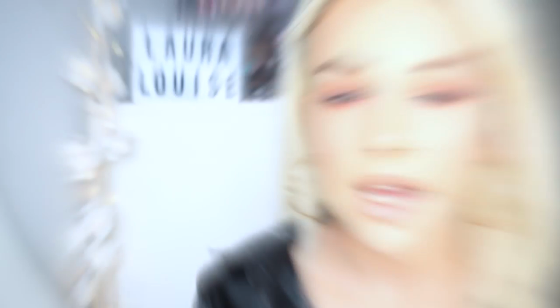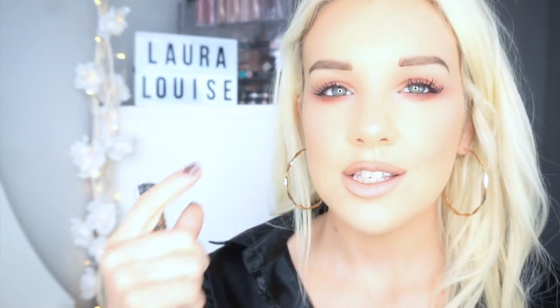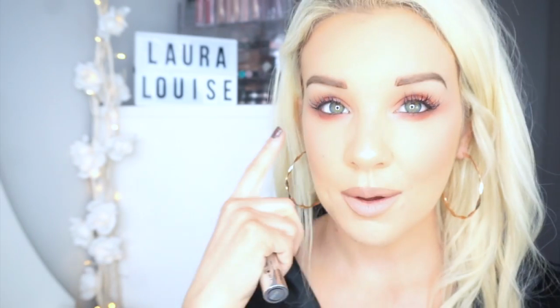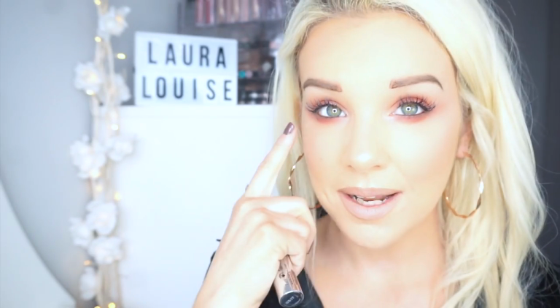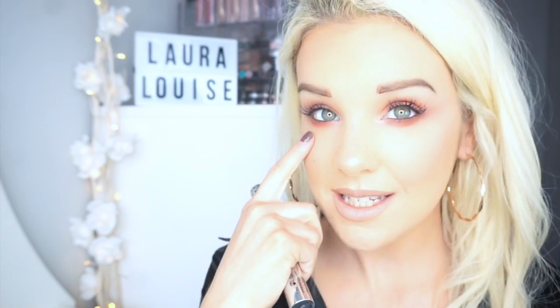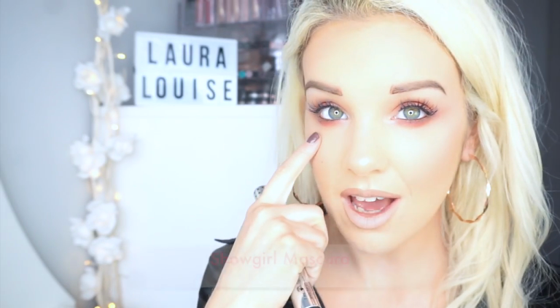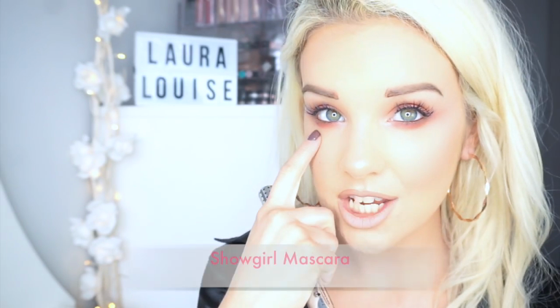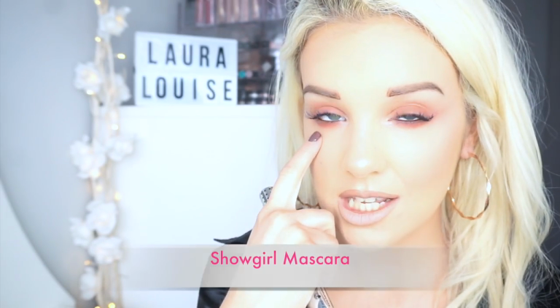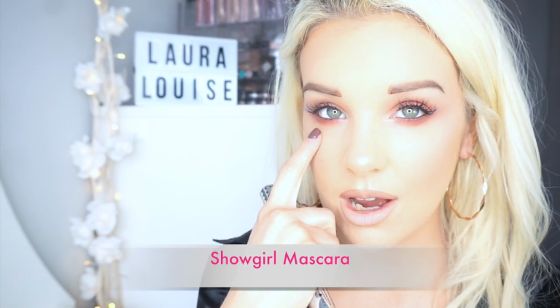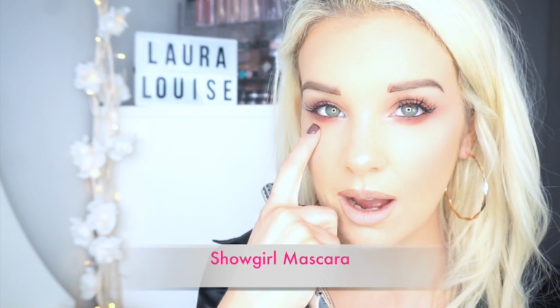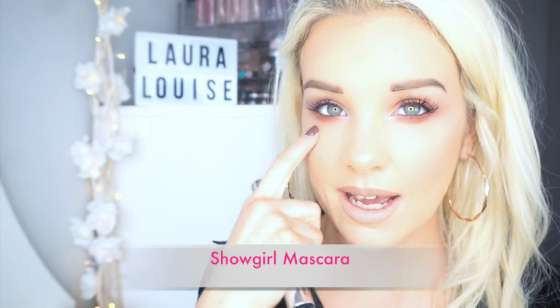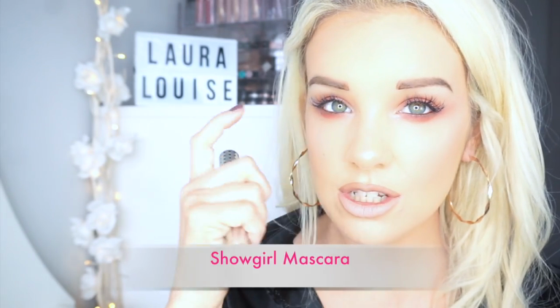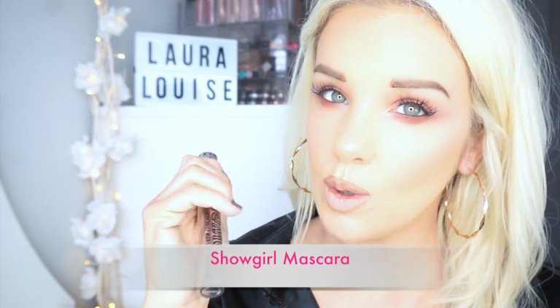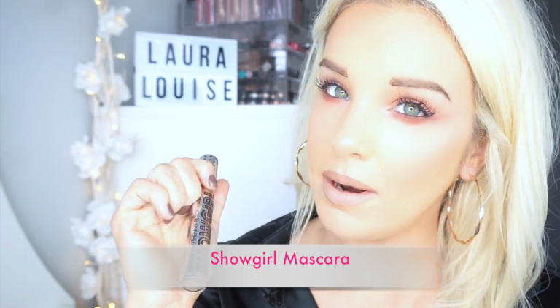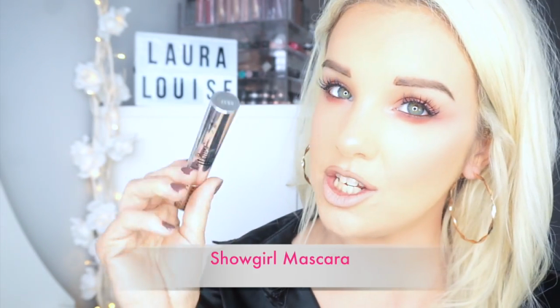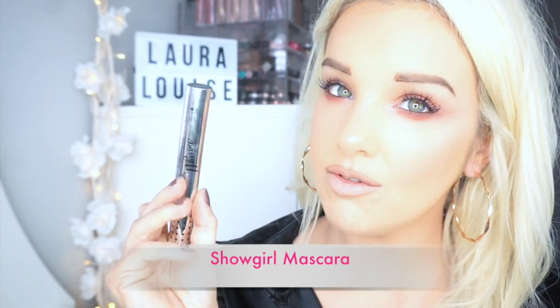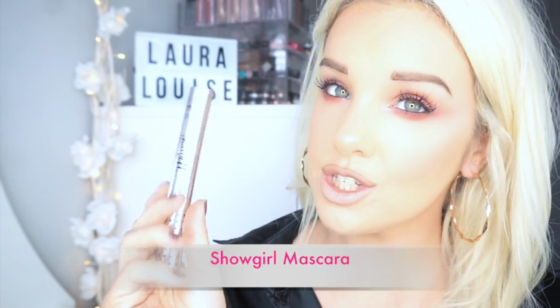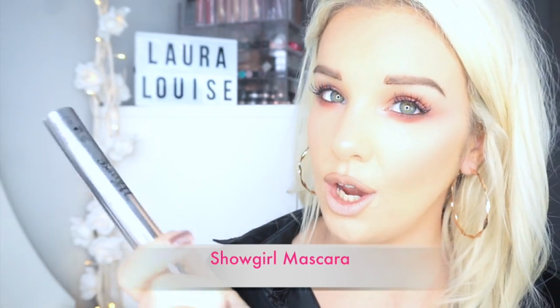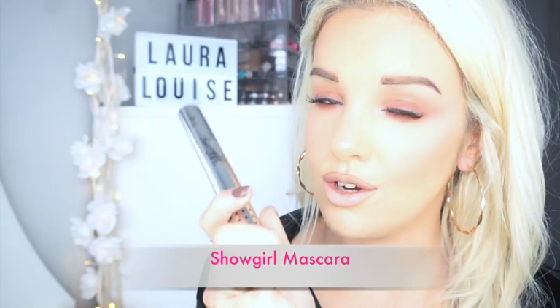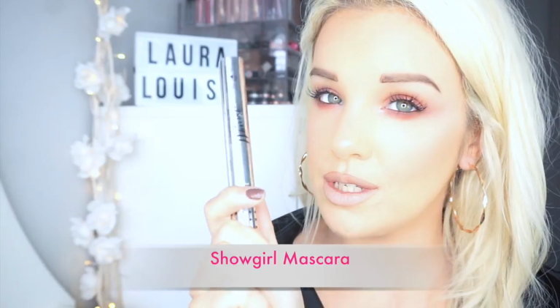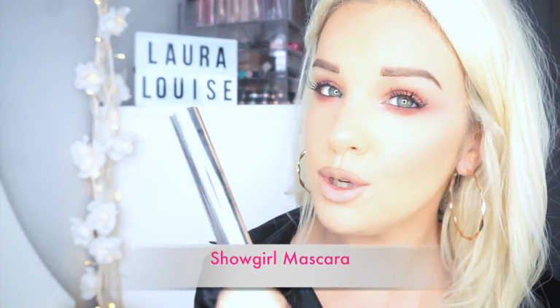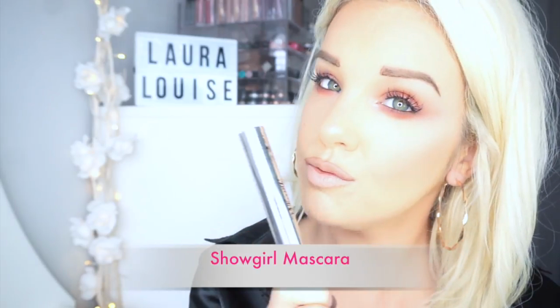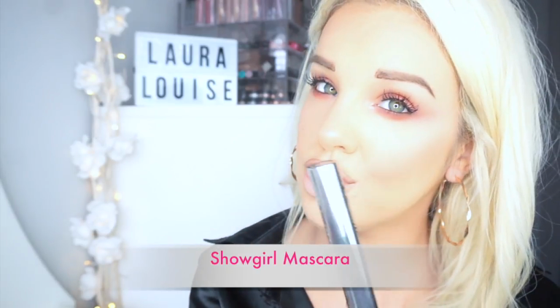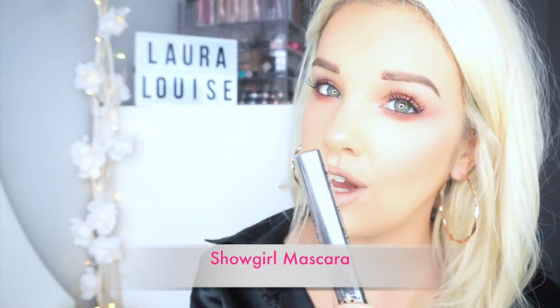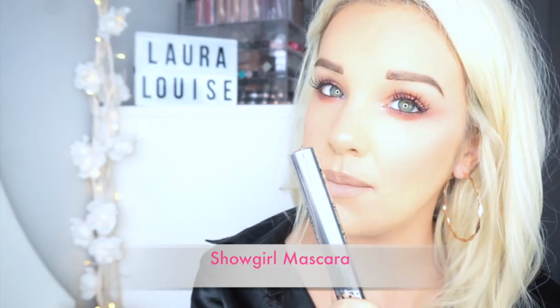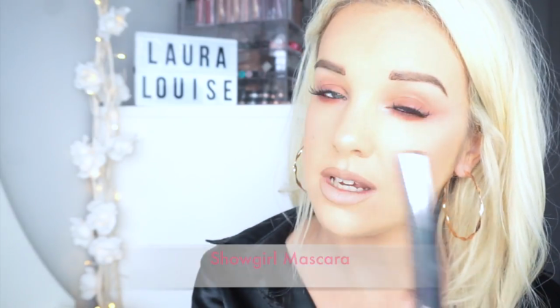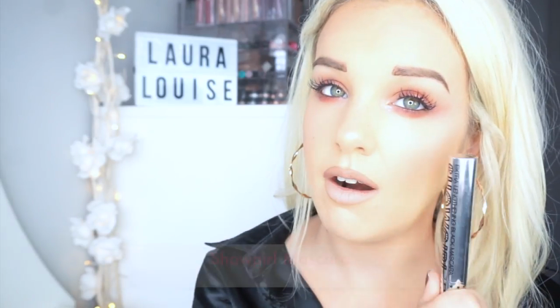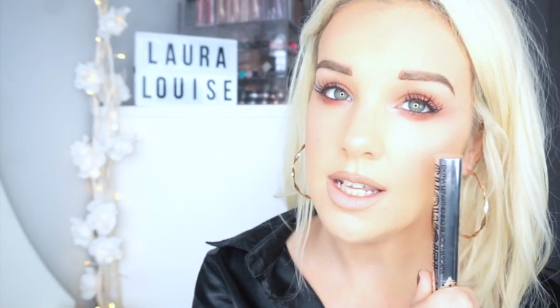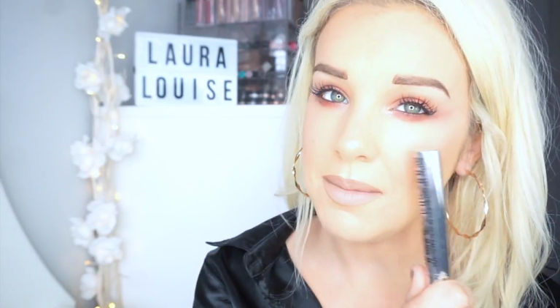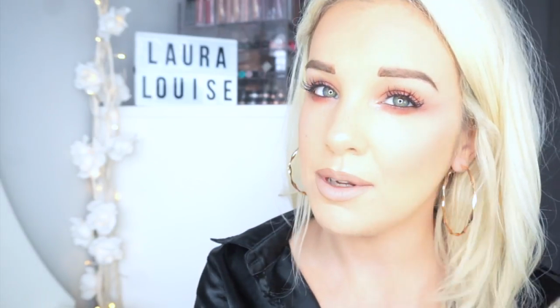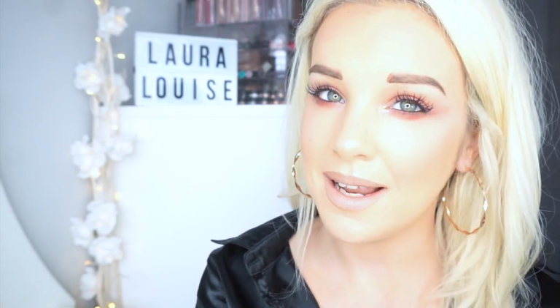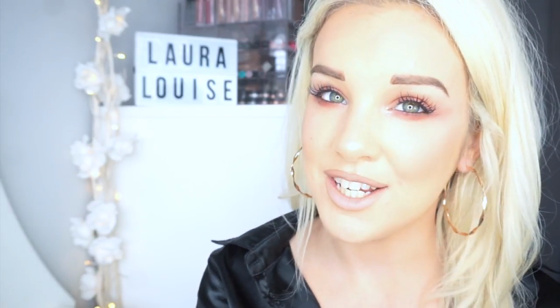So I've completed the eyeshadow. I'm now just going to apply a generous coat of this beautiful Showgirl mascara to my bottom lashes.